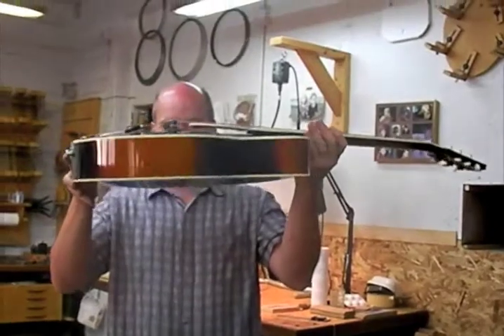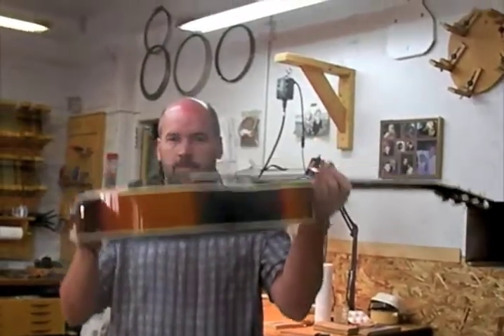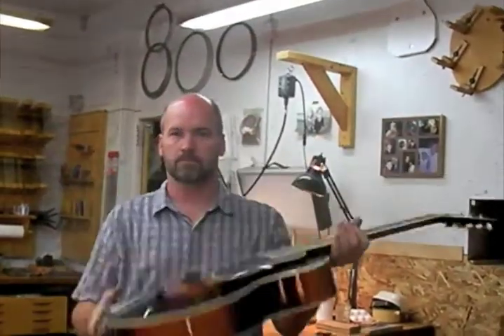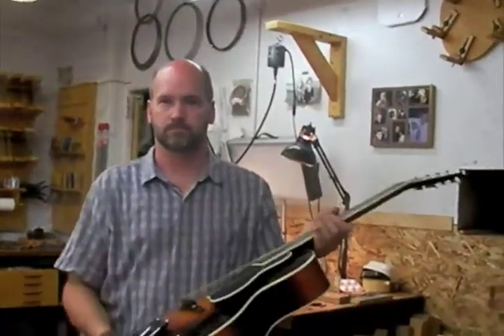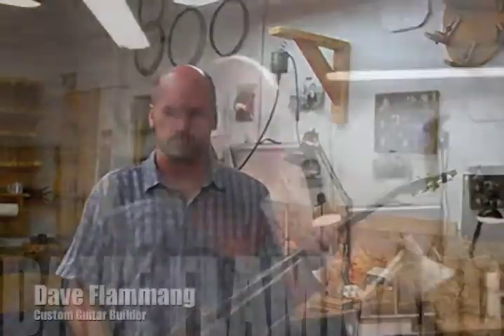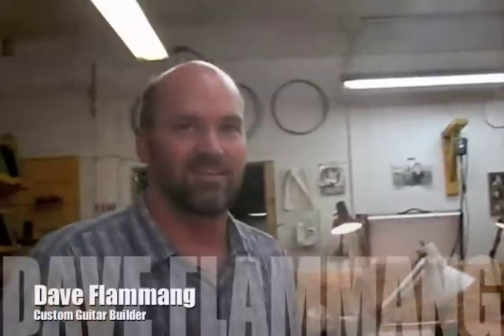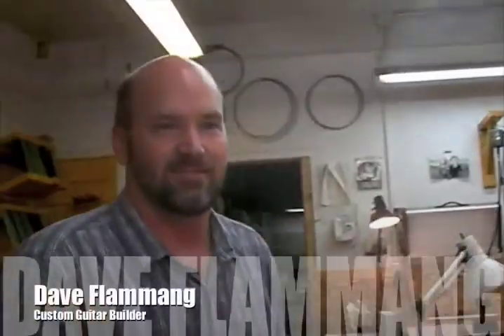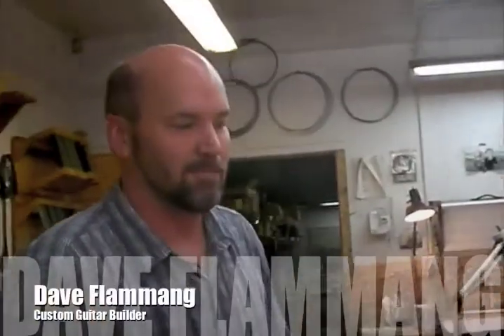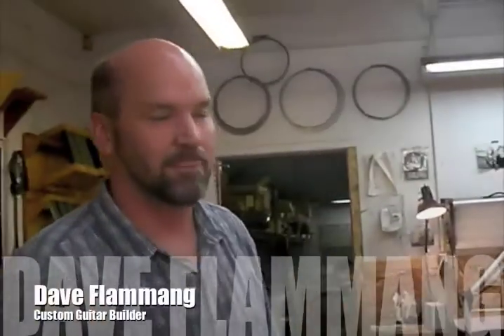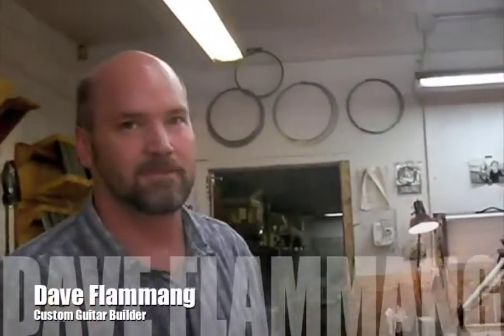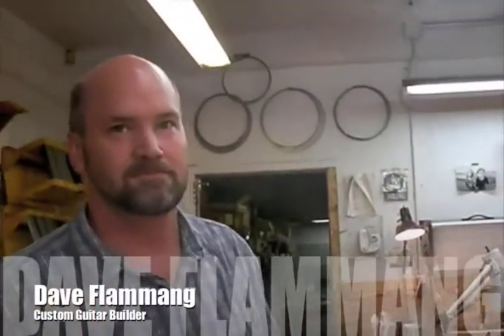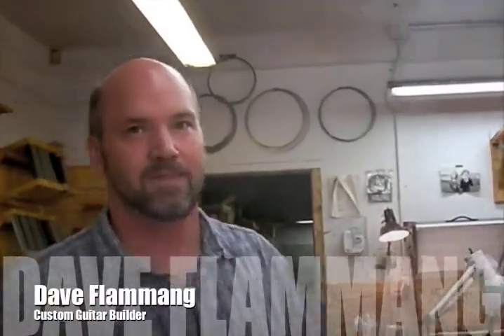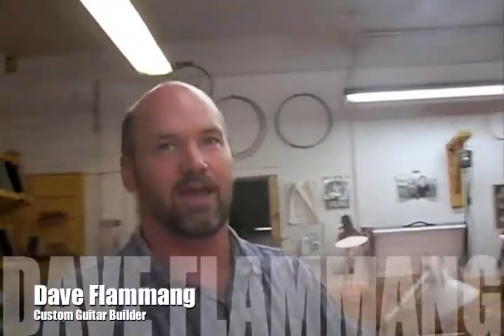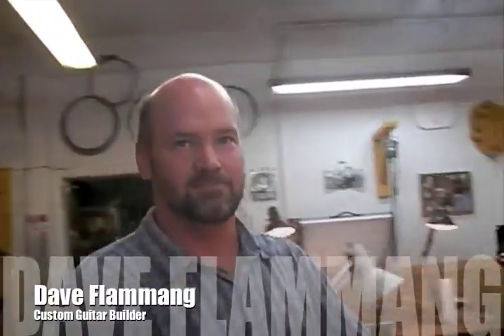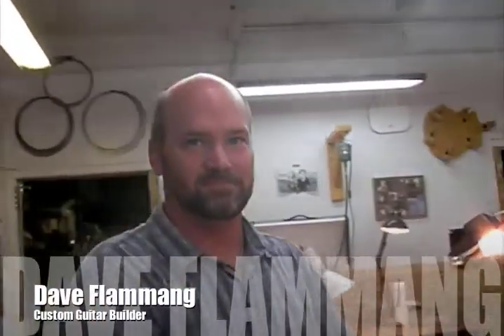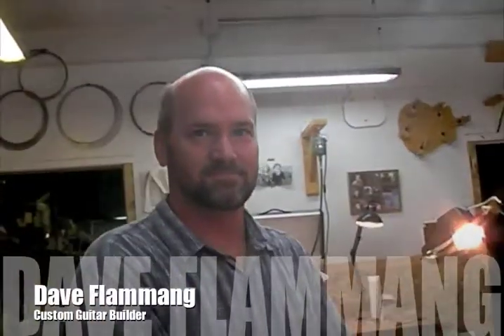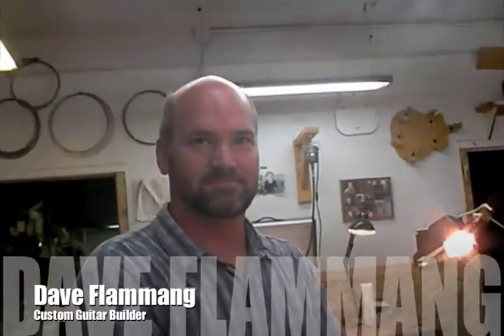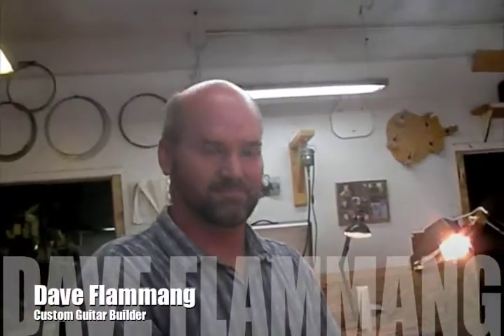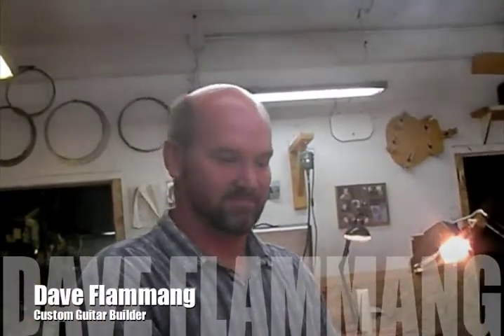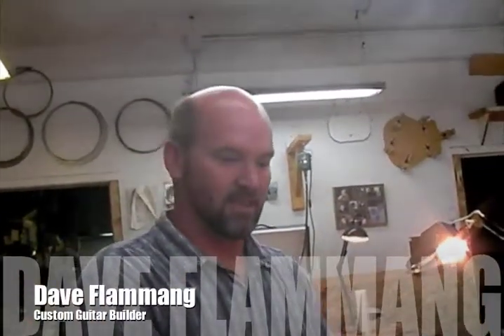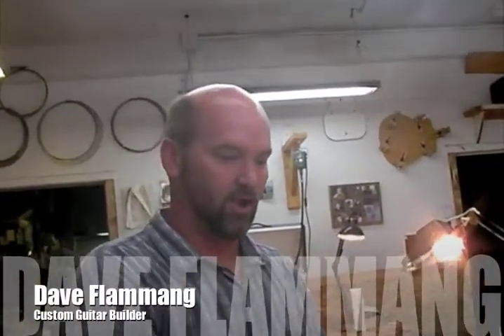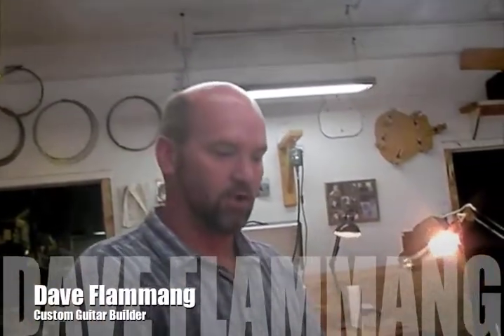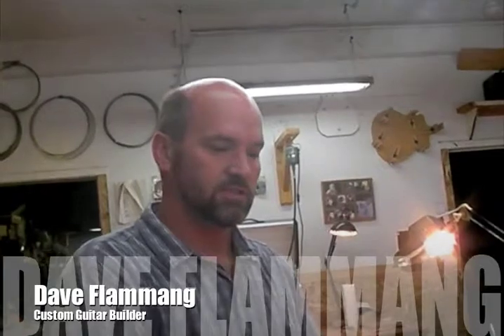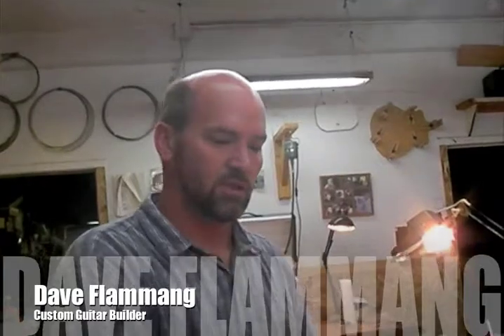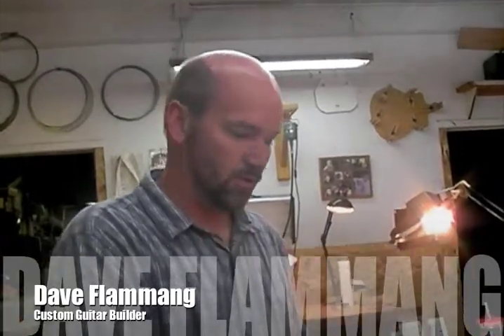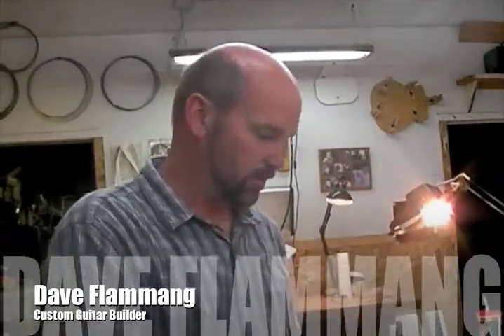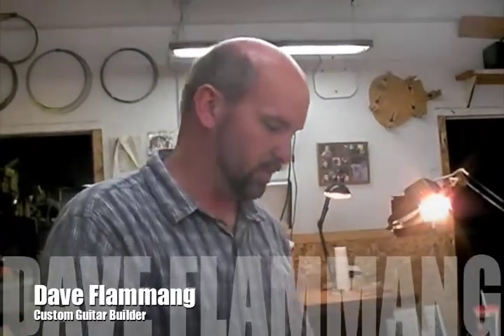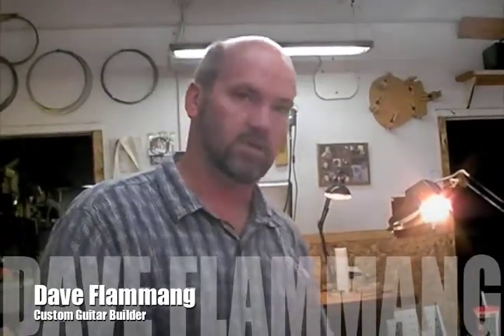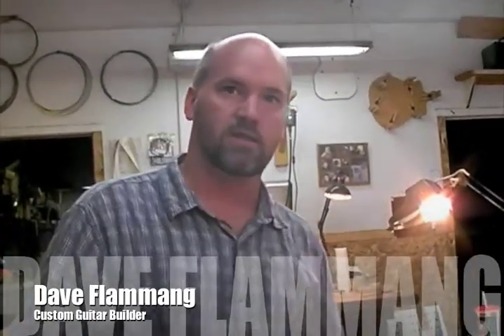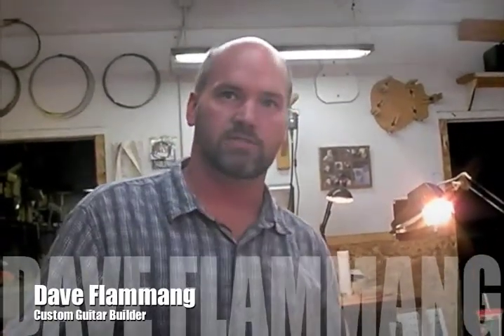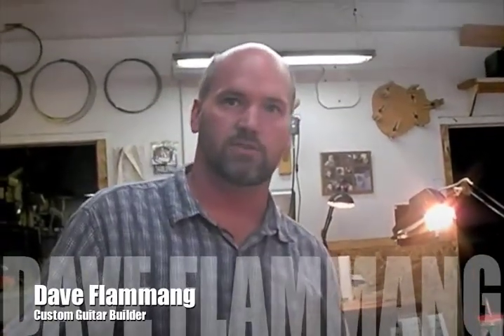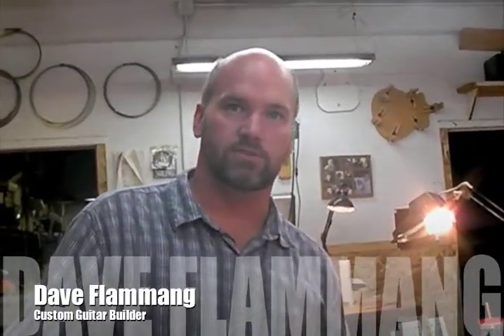You have an originating guitar book that was written in the 60s? It was Irving Sloan — 'How to Build a Classical Guitar.'